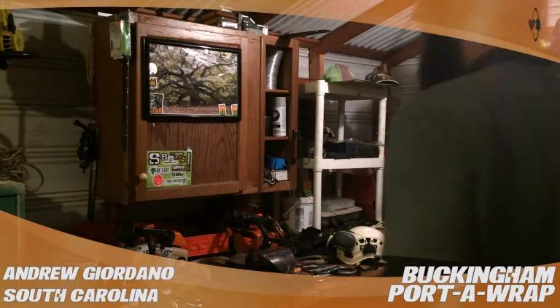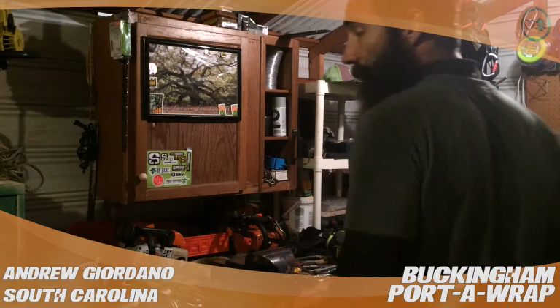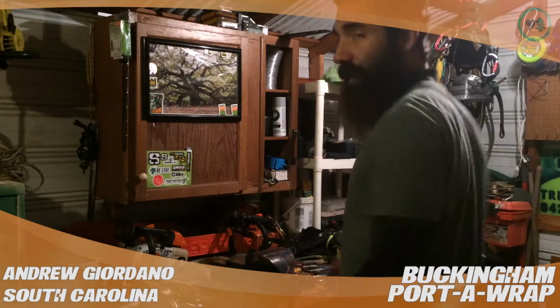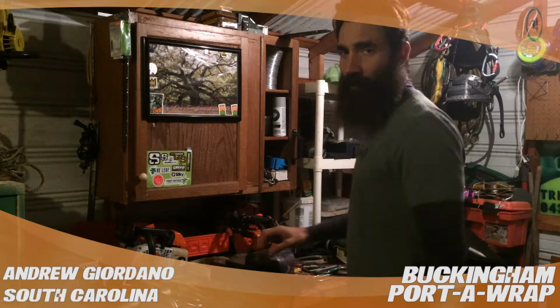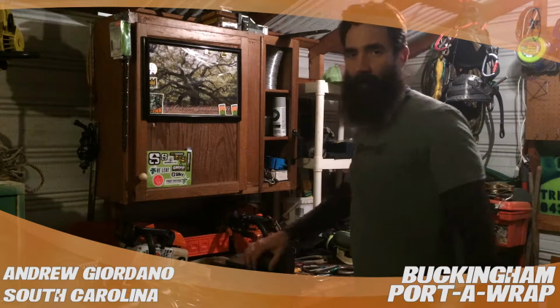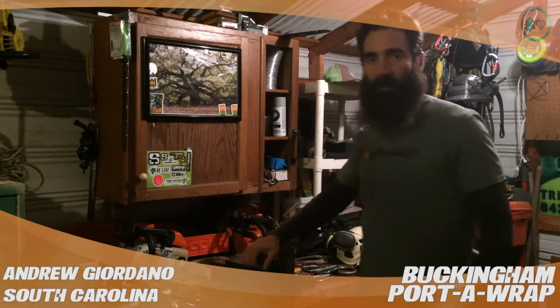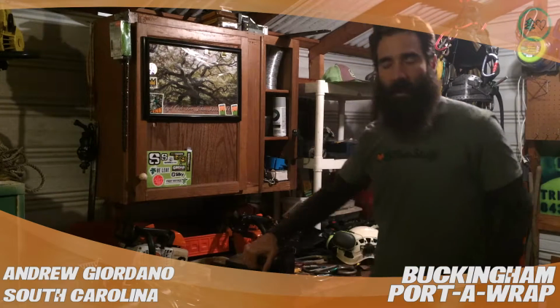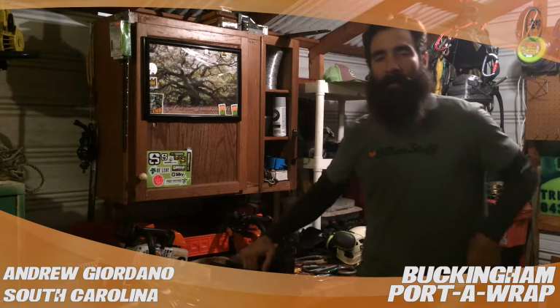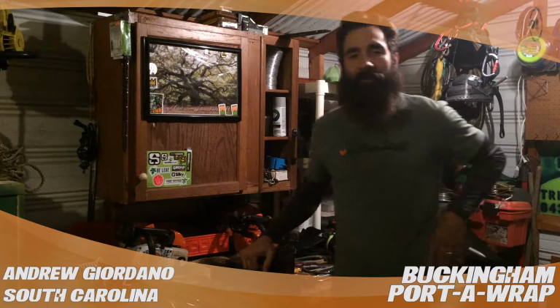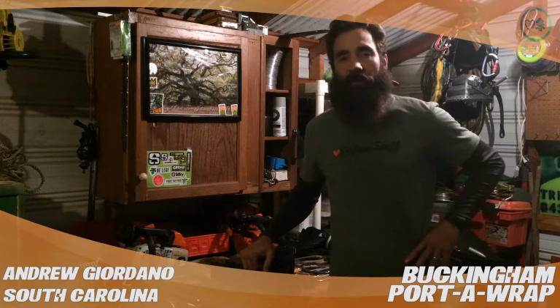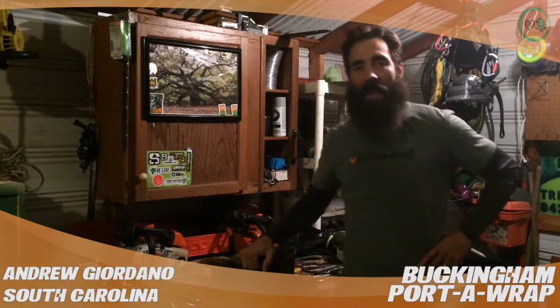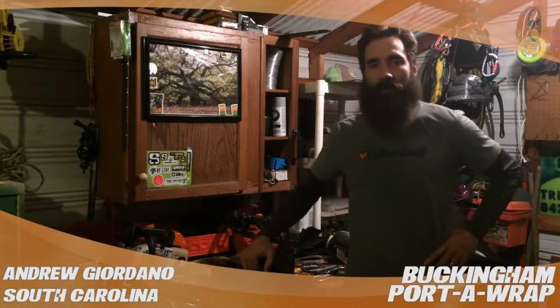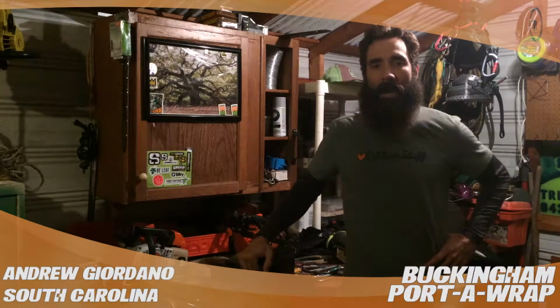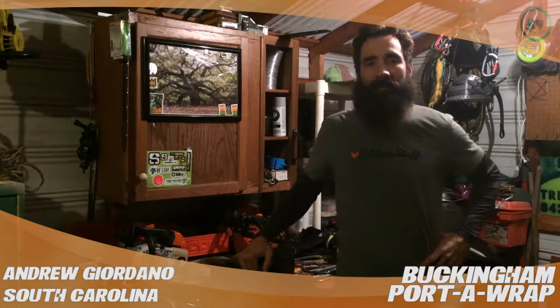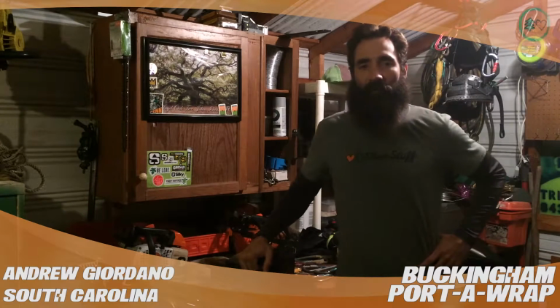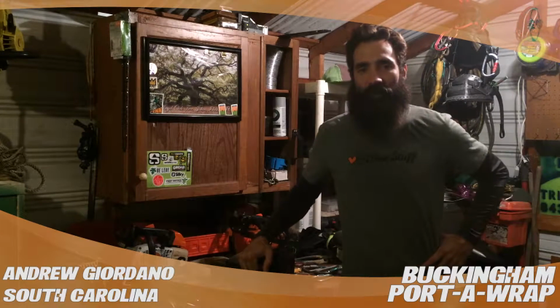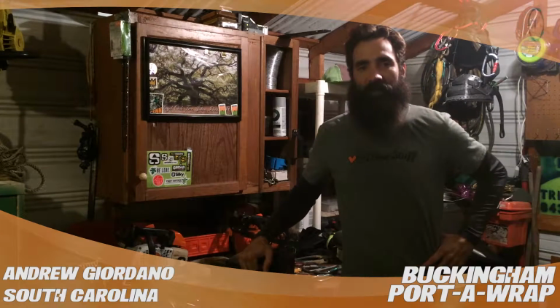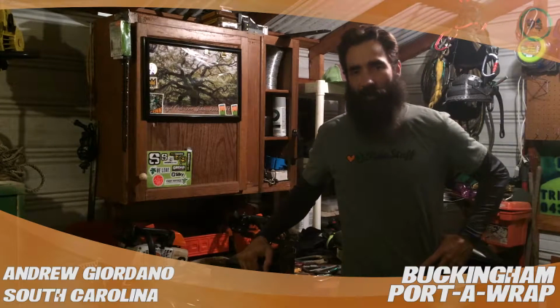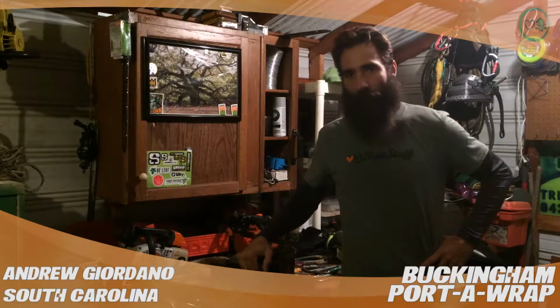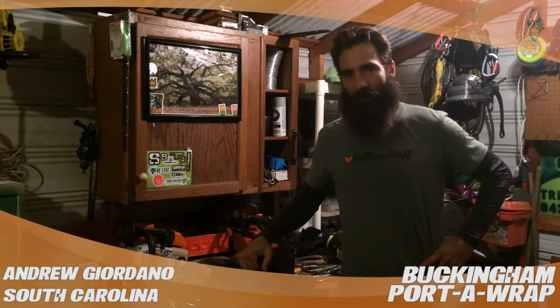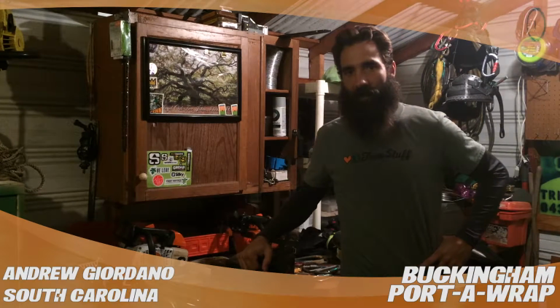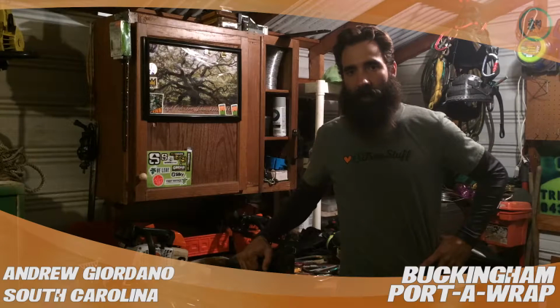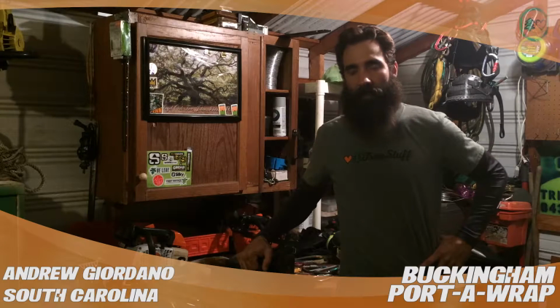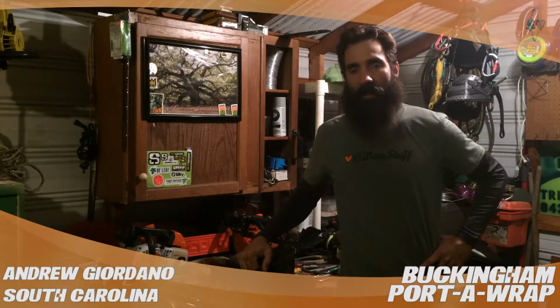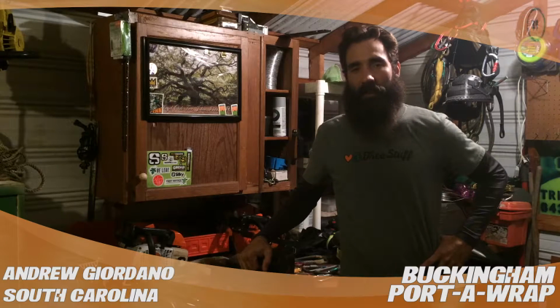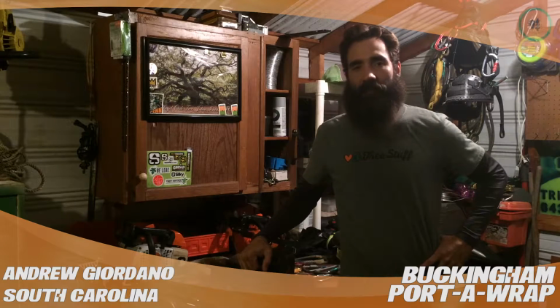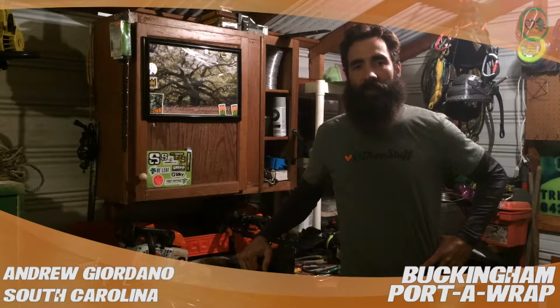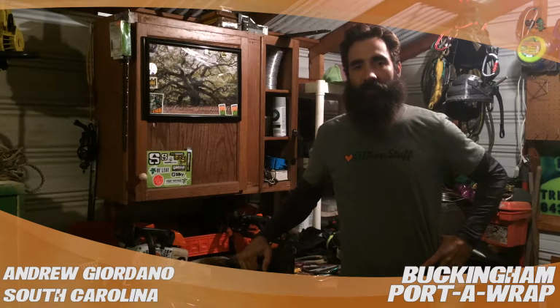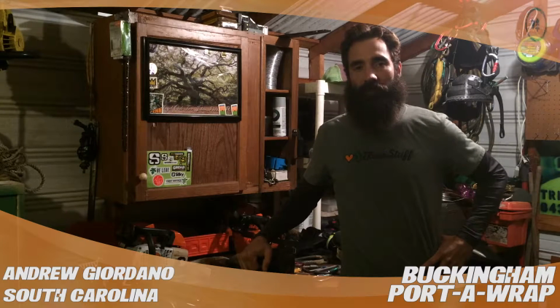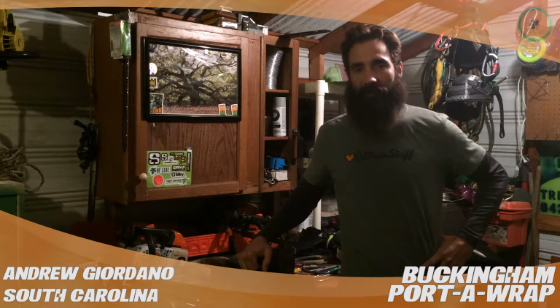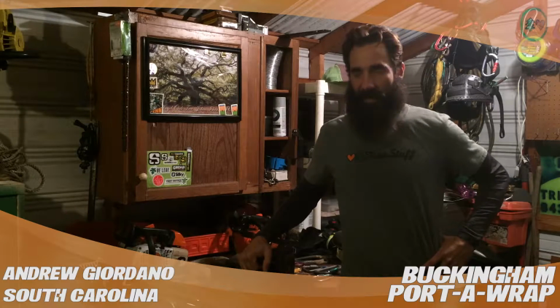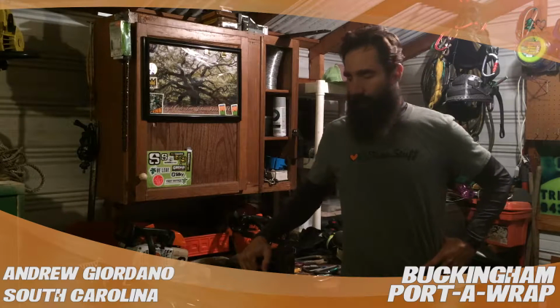Hey, what's up tree world! I'm Andrew Giordano with Bottom to Top Tree Service out of Goose Creek, South Carolina, and this review today is for treestuff.com.